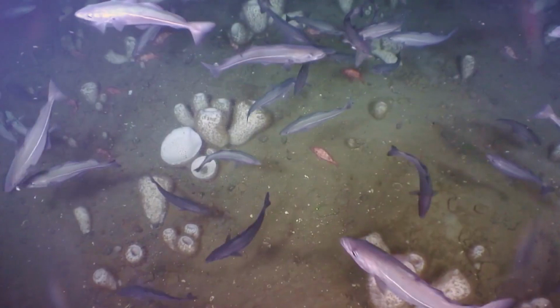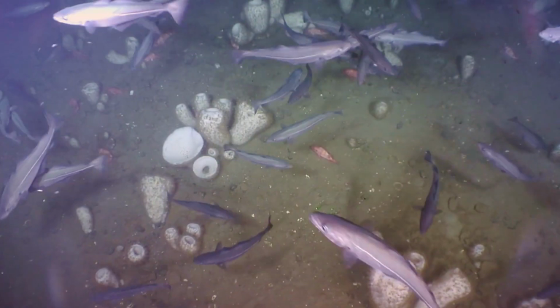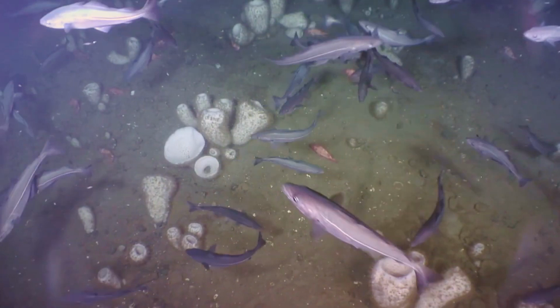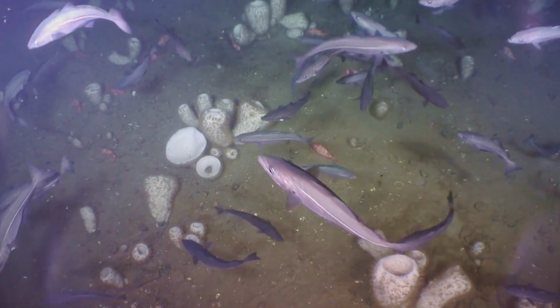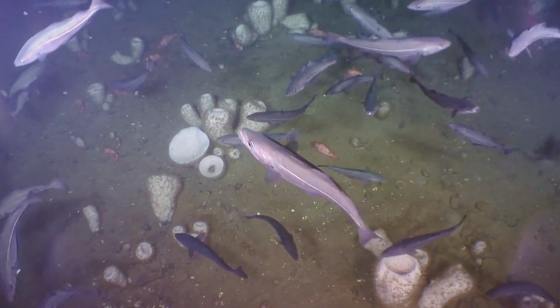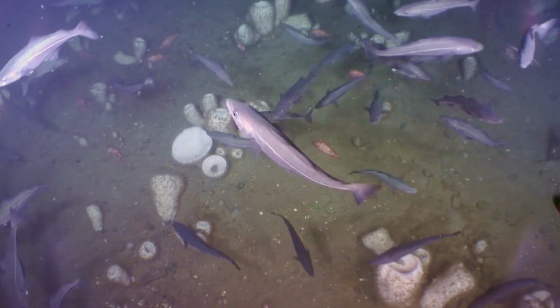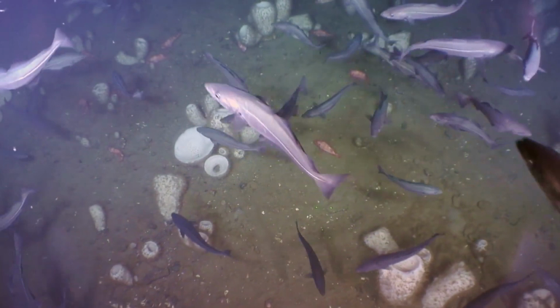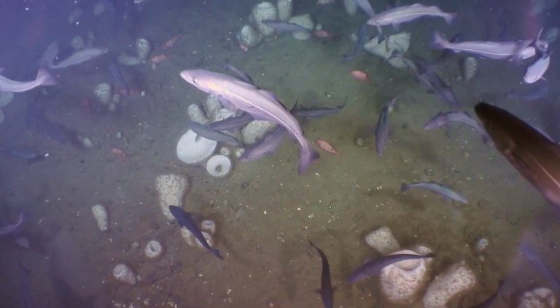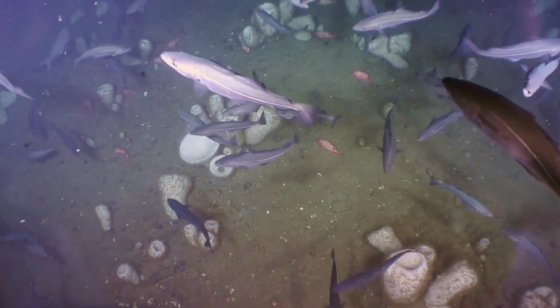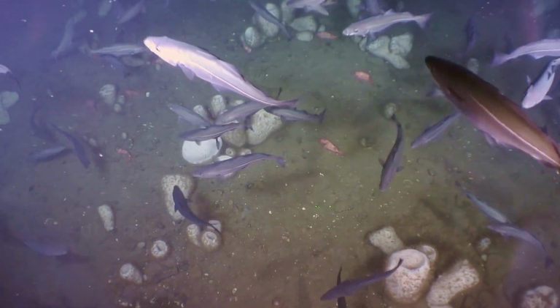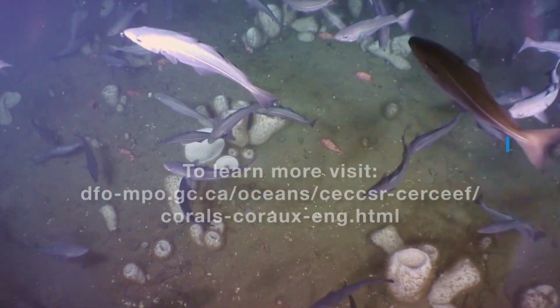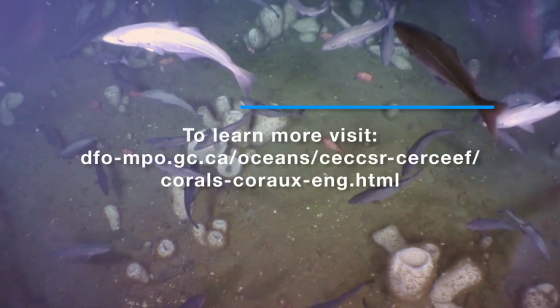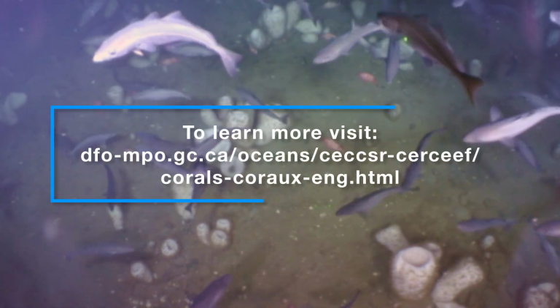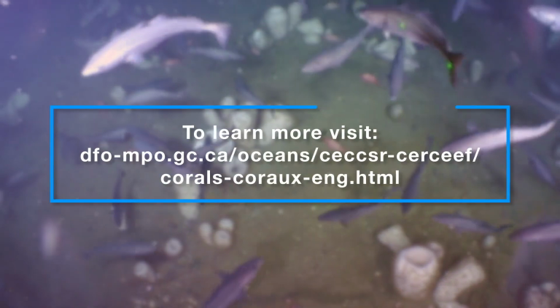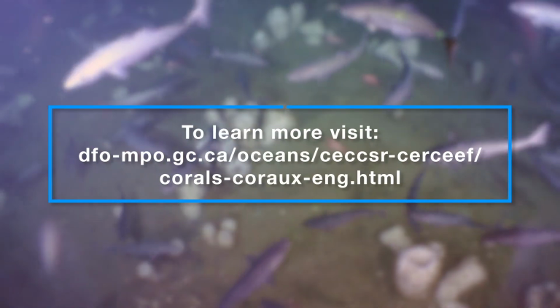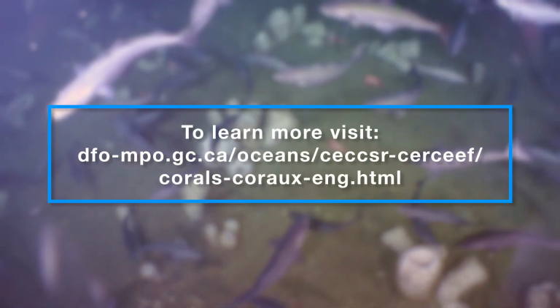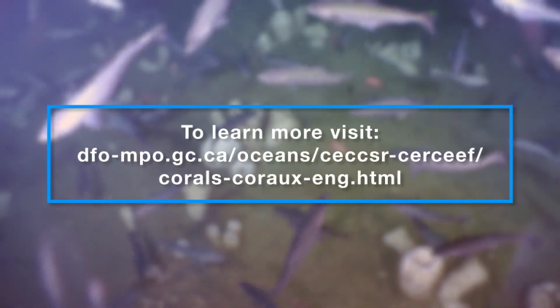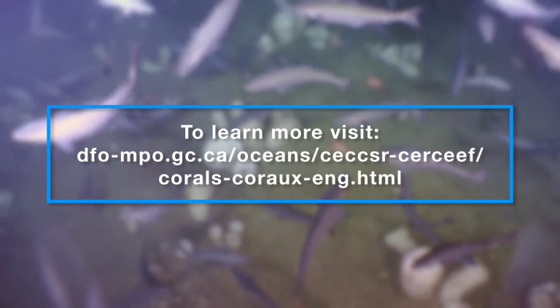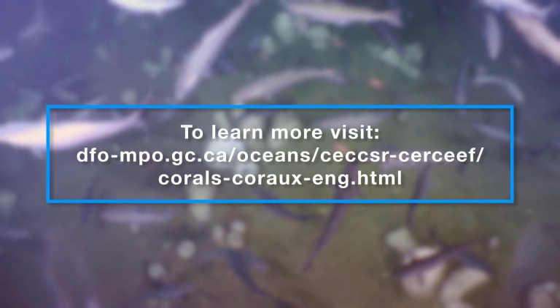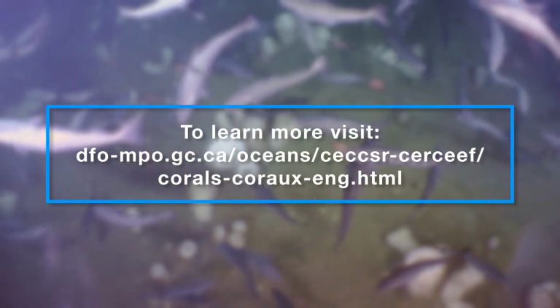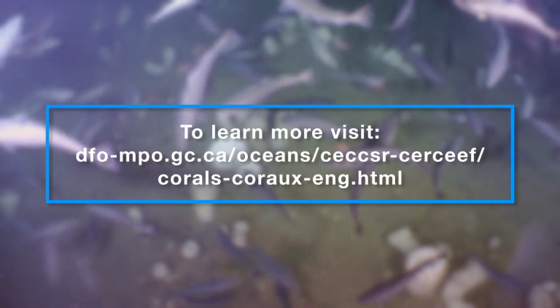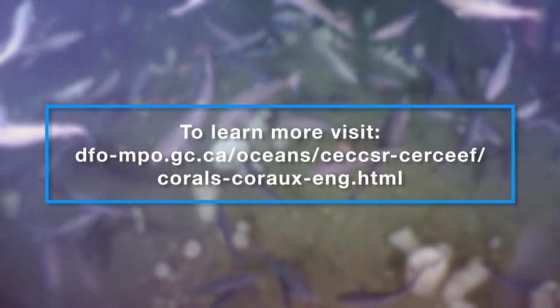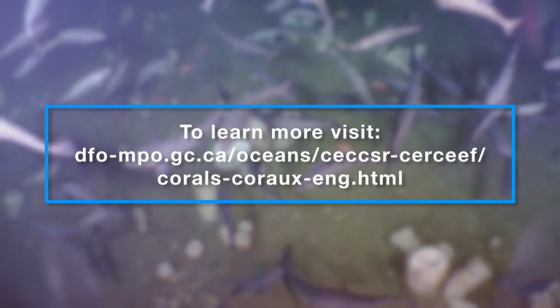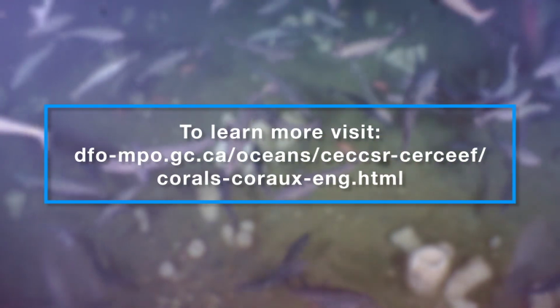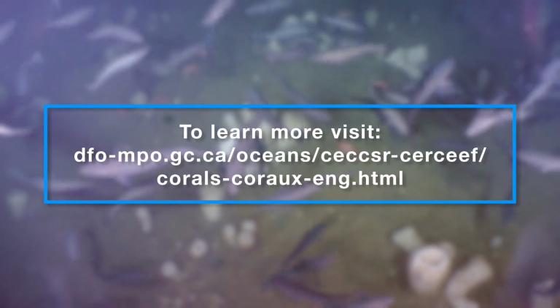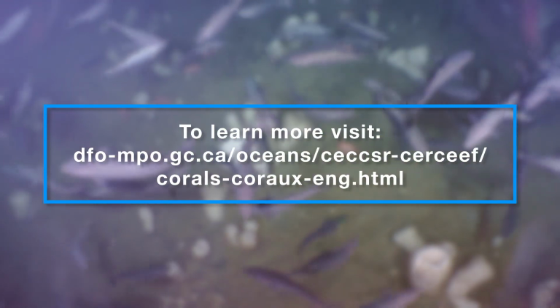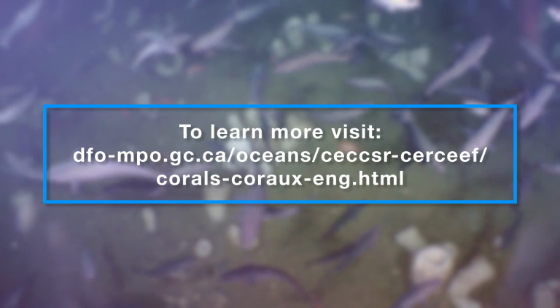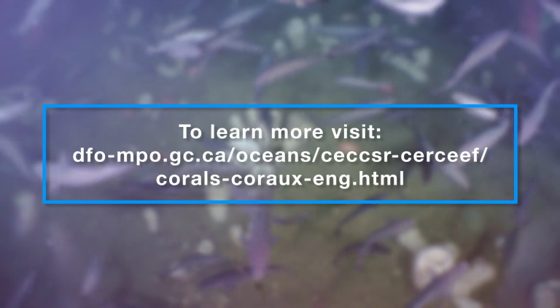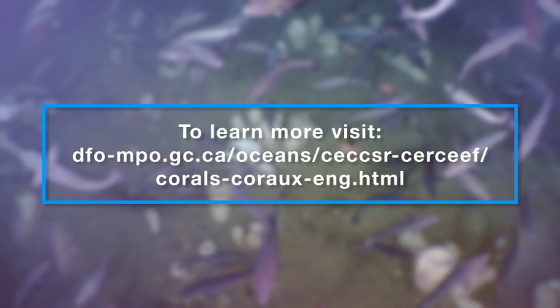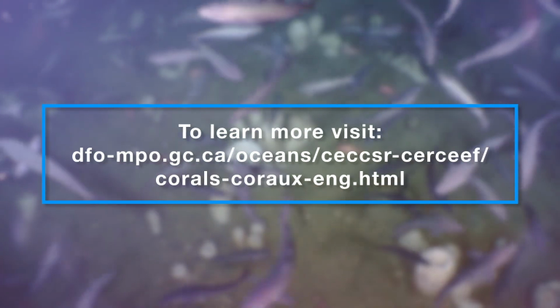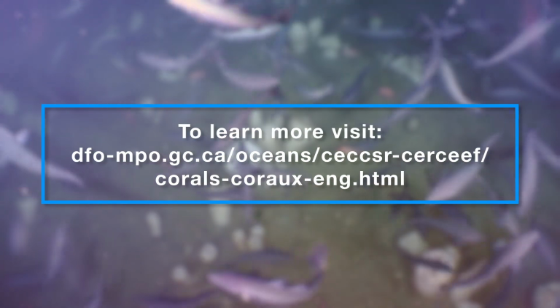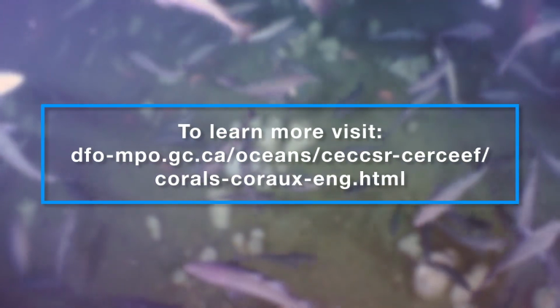To learn more about Vasella portalezii sponges, why they're important and how they're being protected, visit our website.